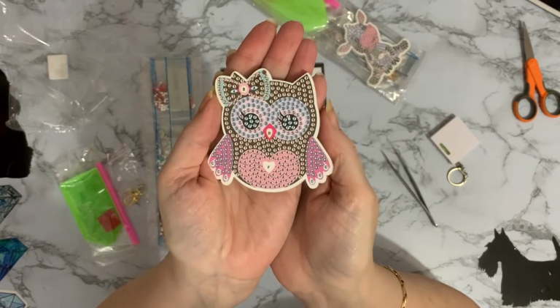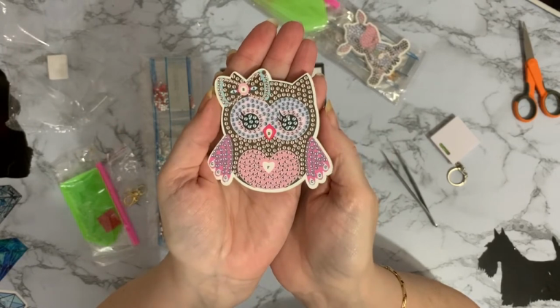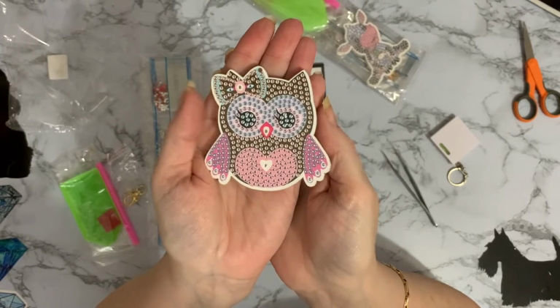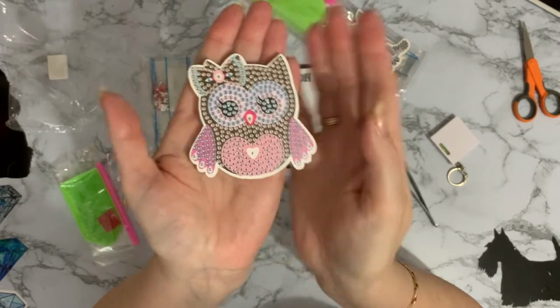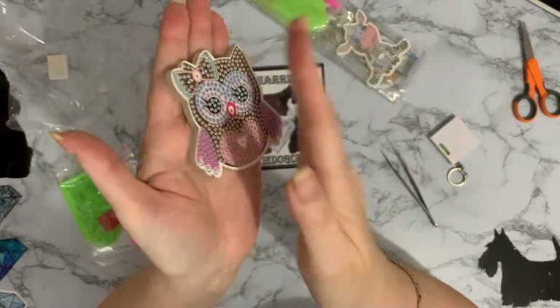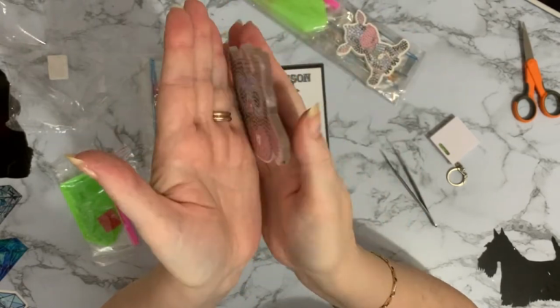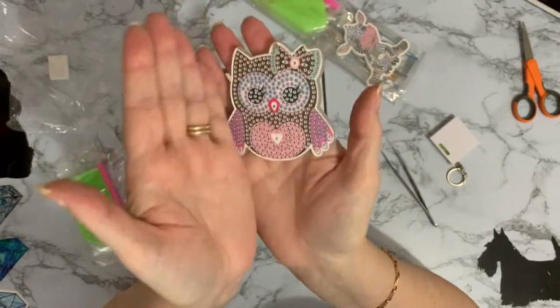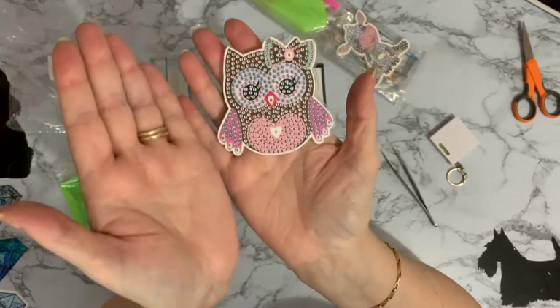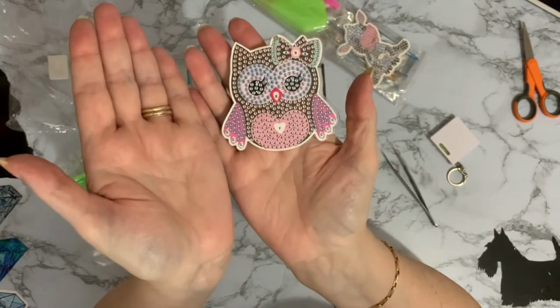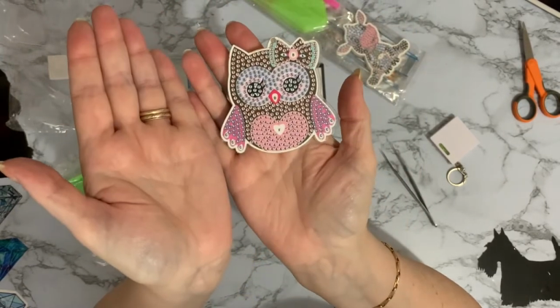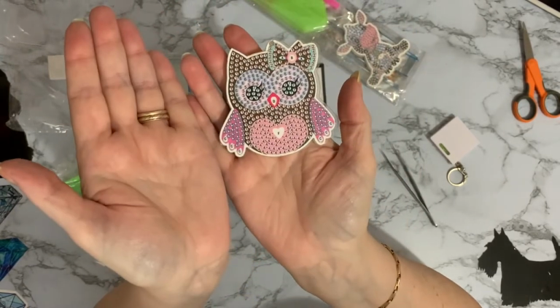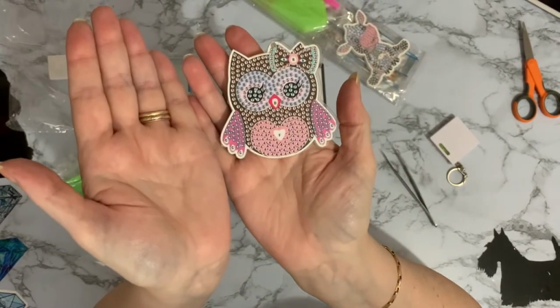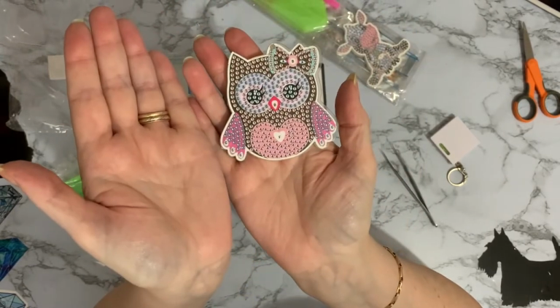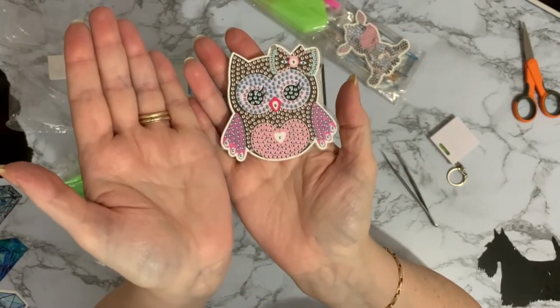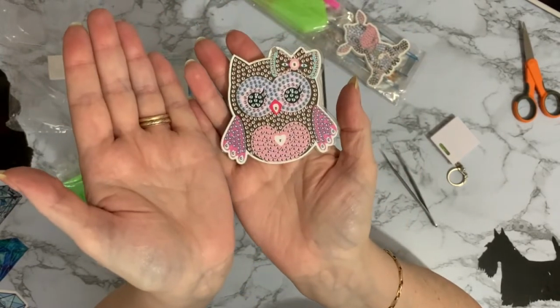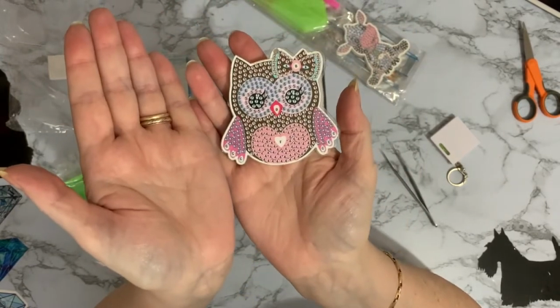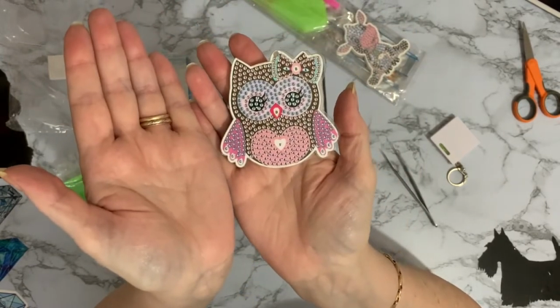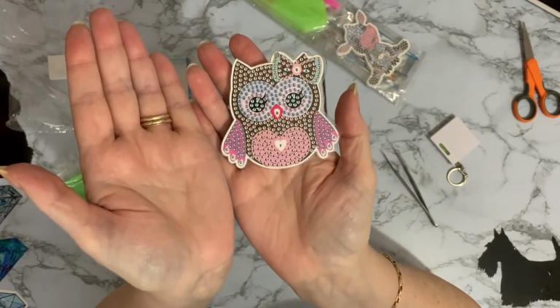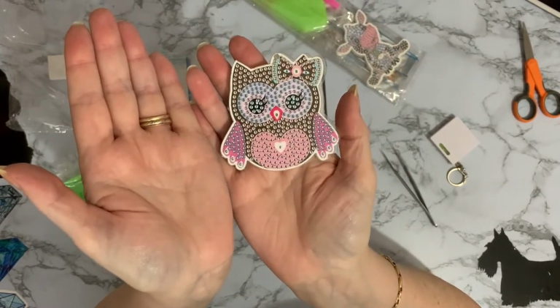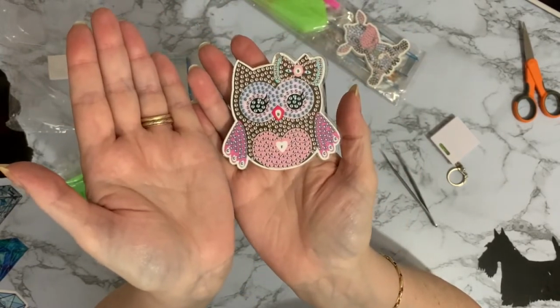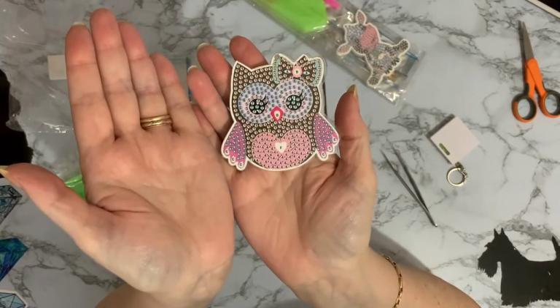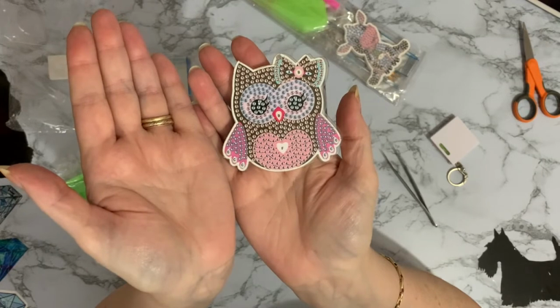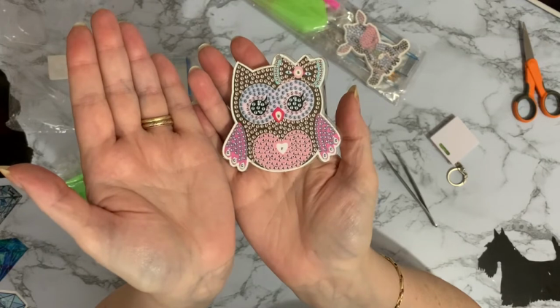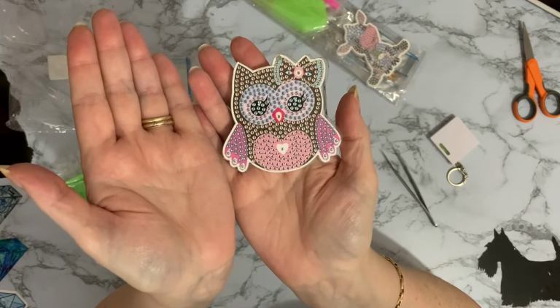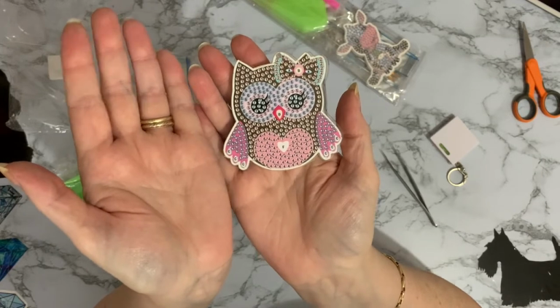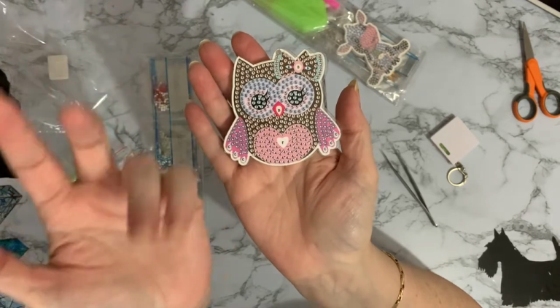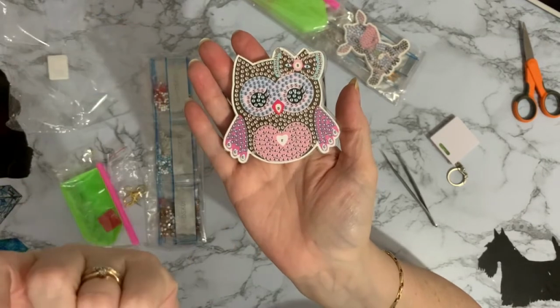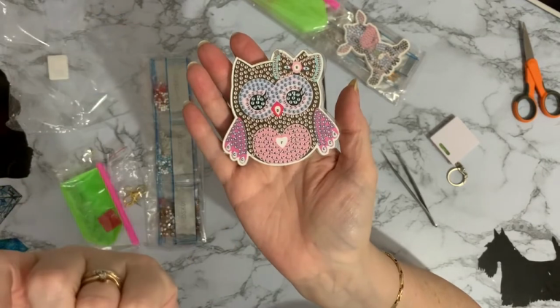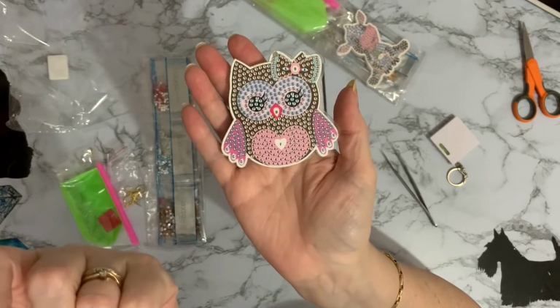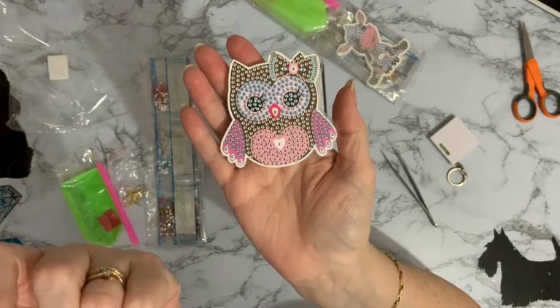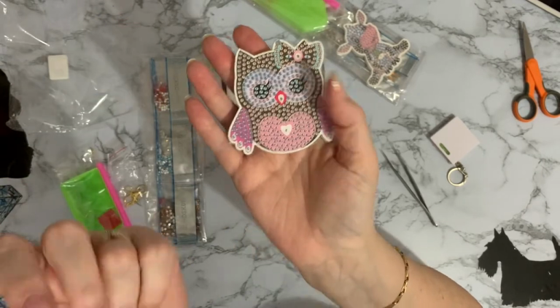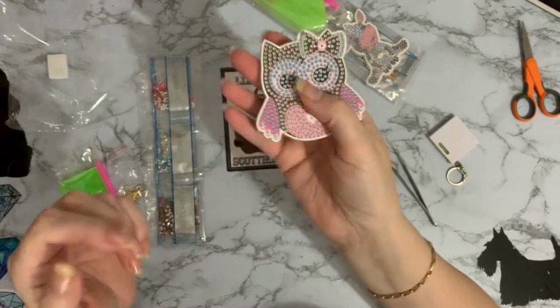I just love those eyelashes and the fact that it lights up. What can I say? I'm a big kid at heart.